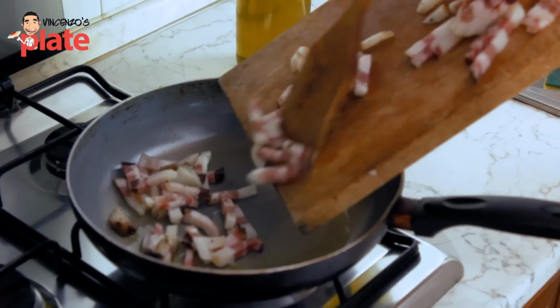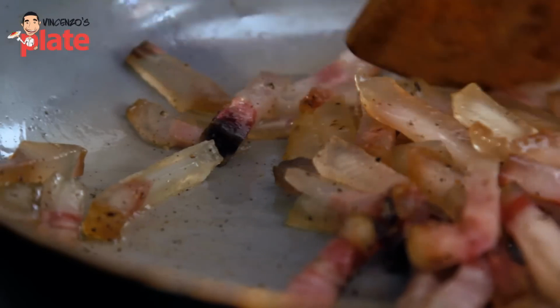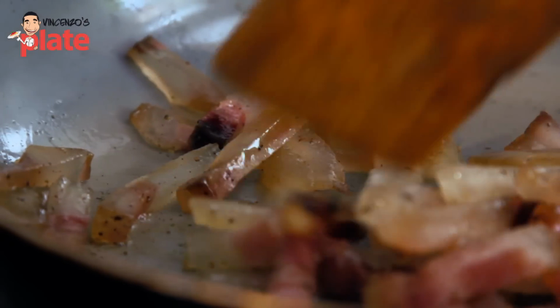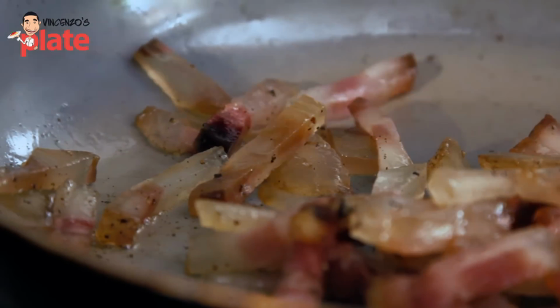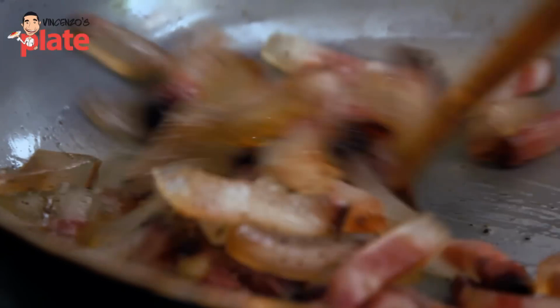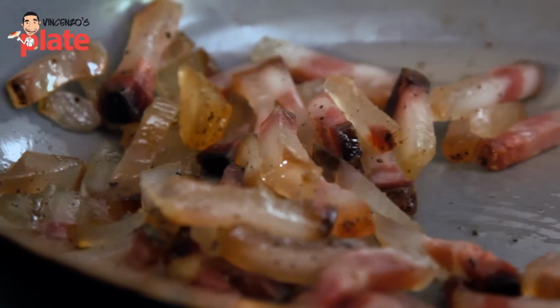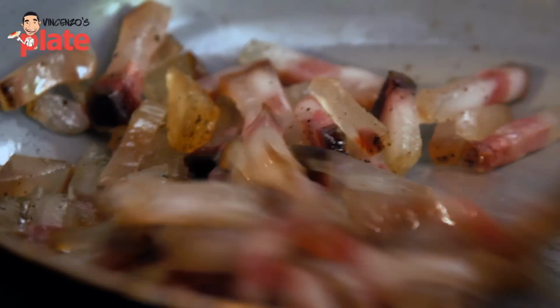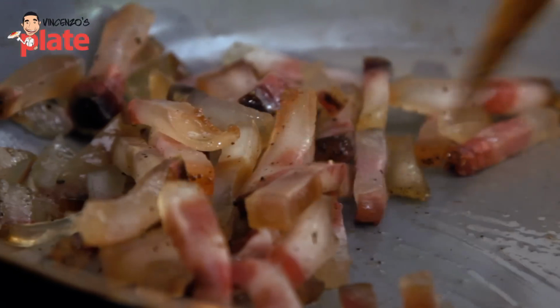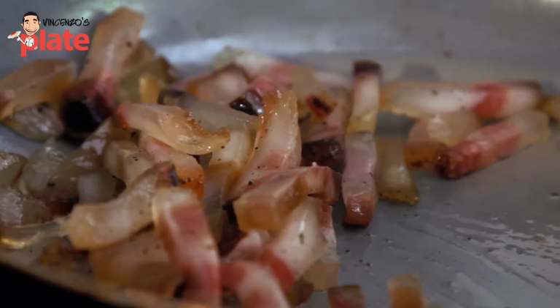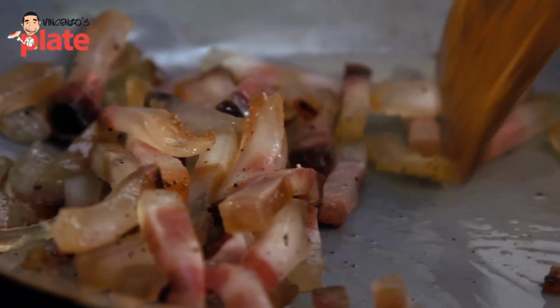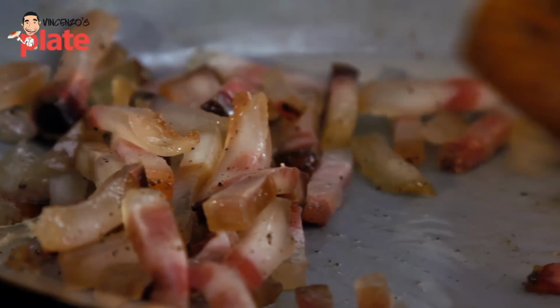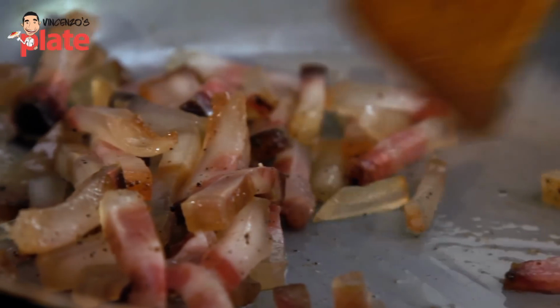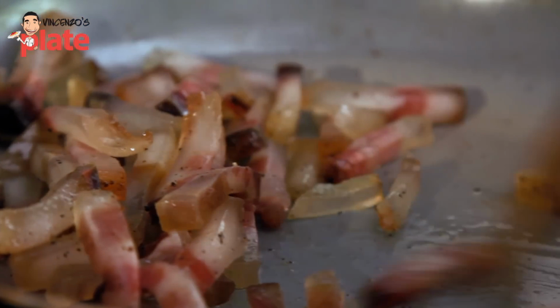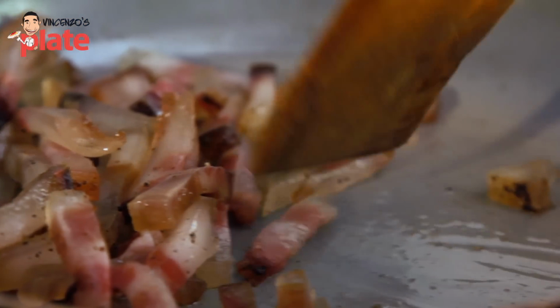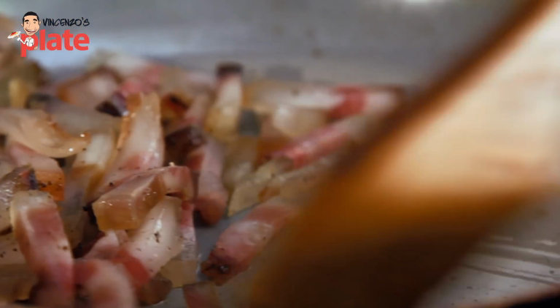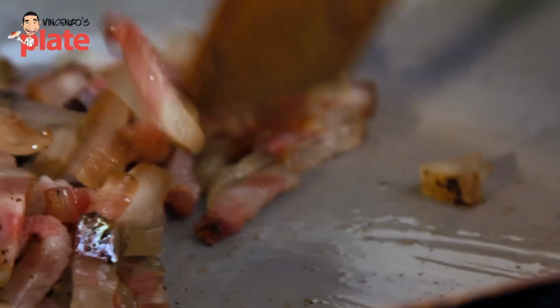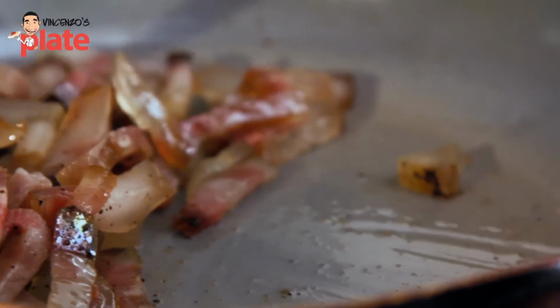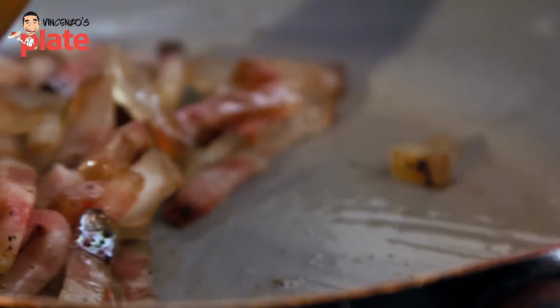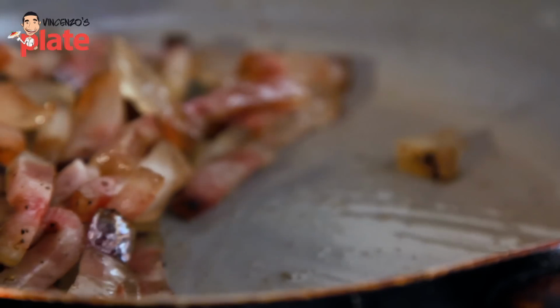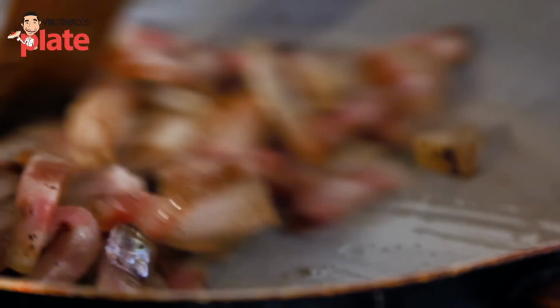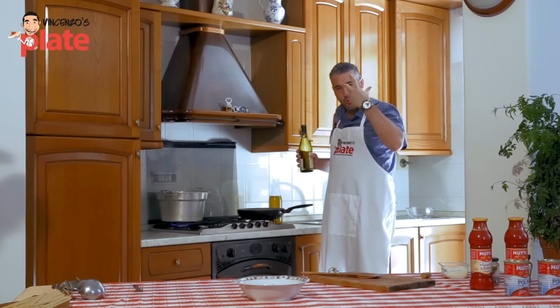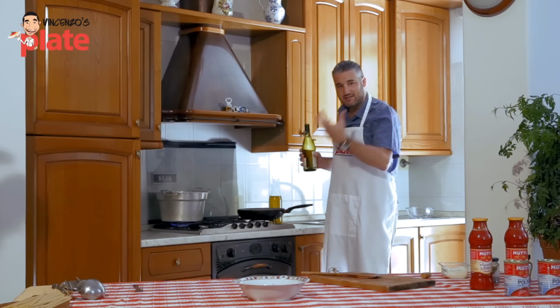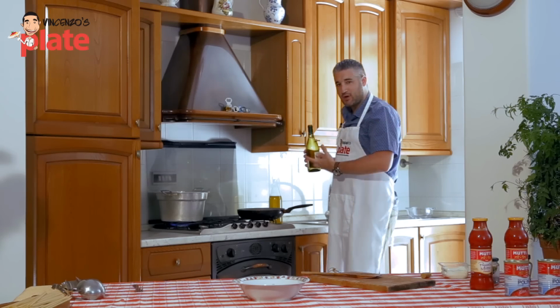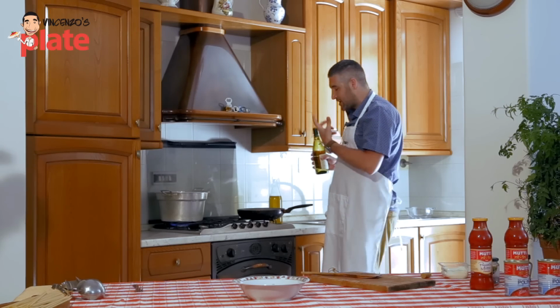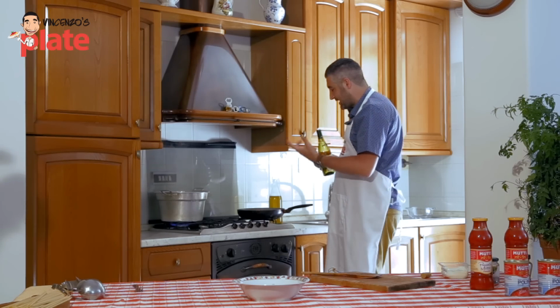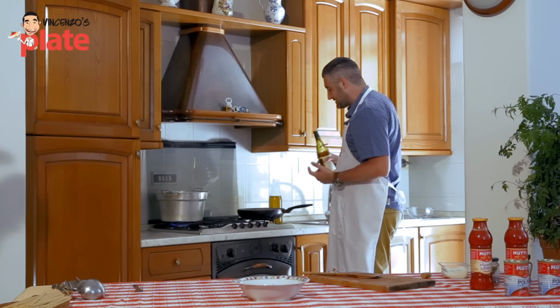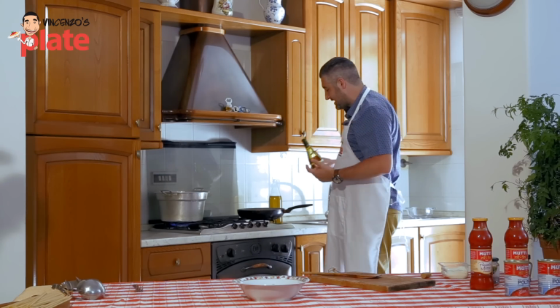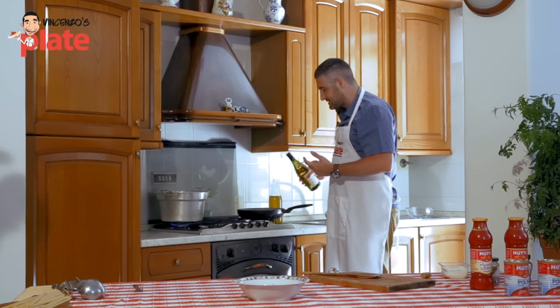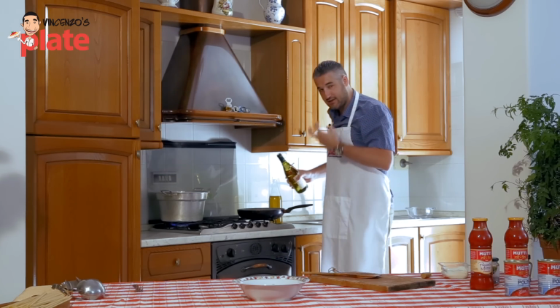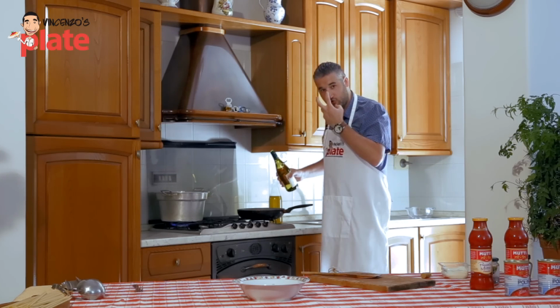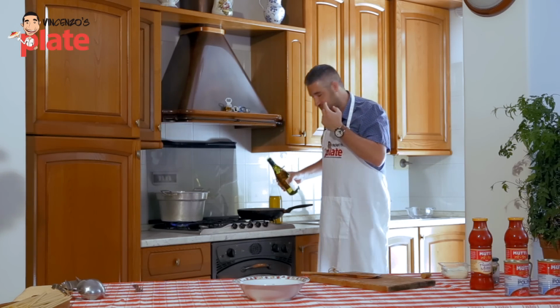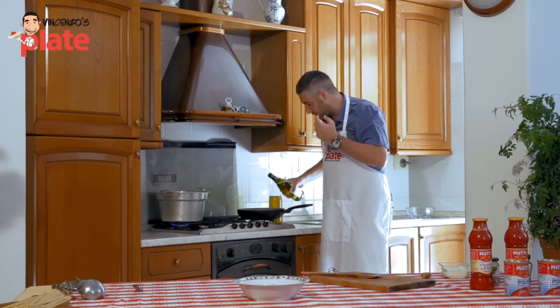Half a glass of white wine is extremely important — add it with the guanciale once the guanciale is nice and crispy.